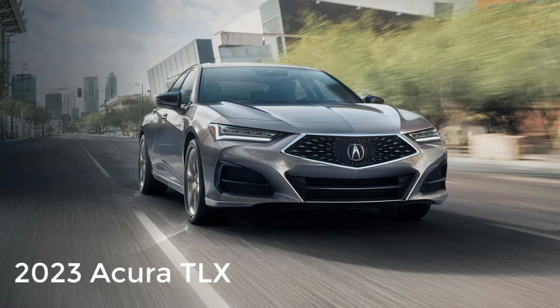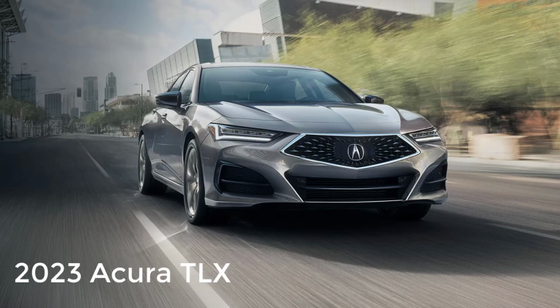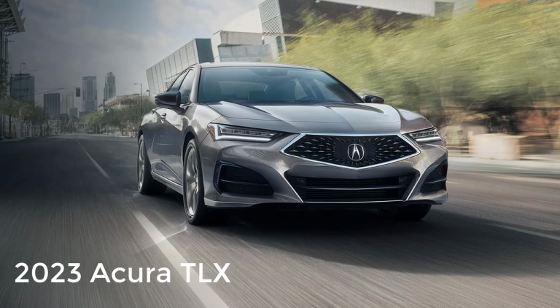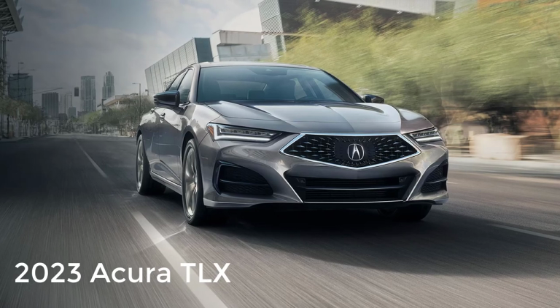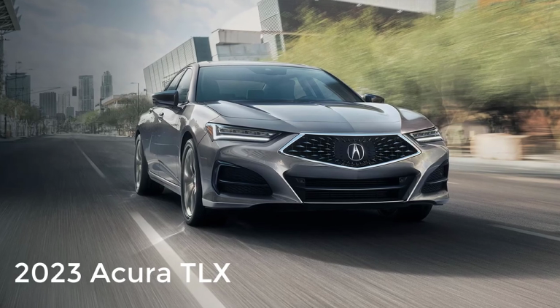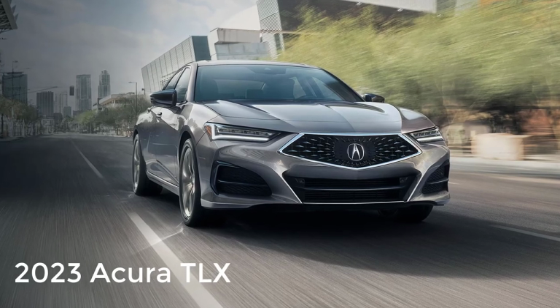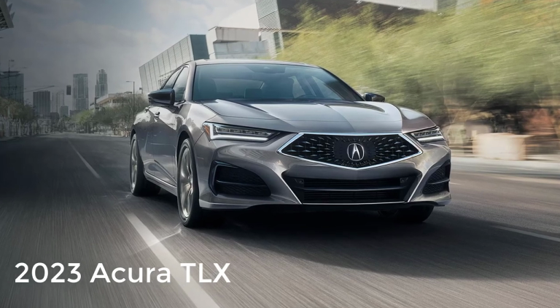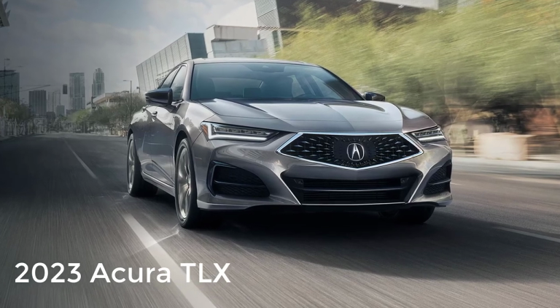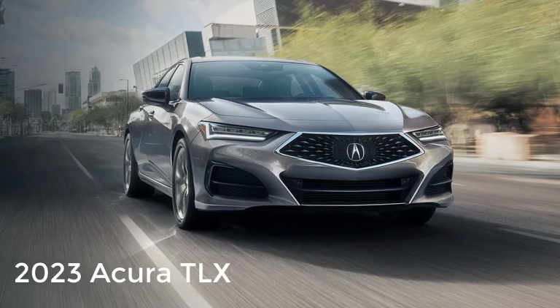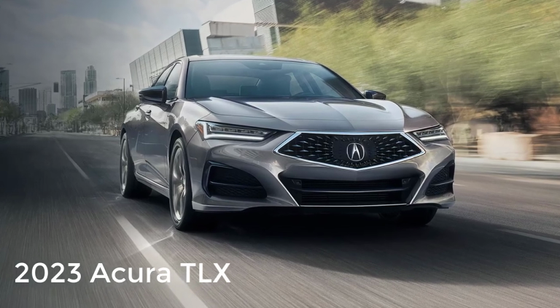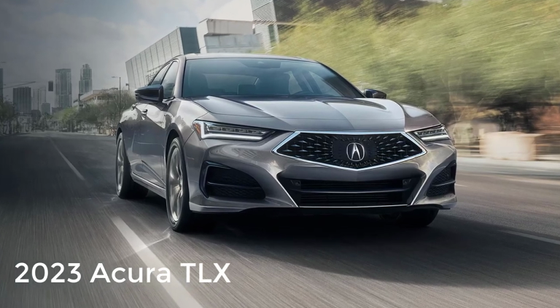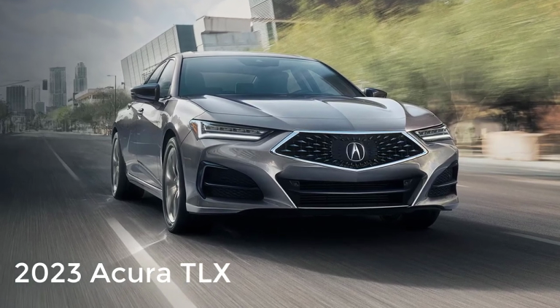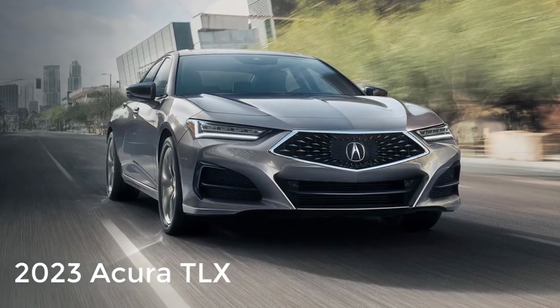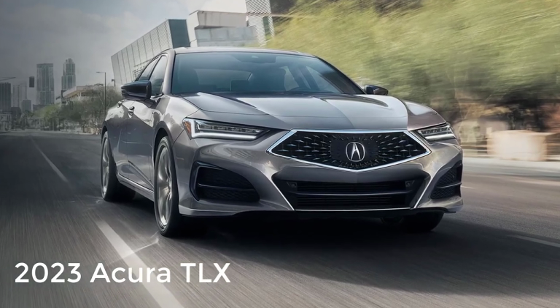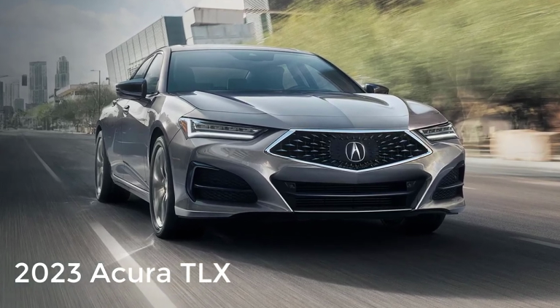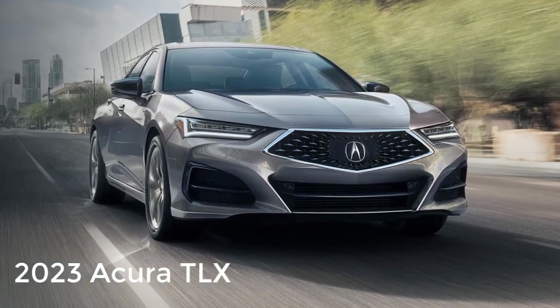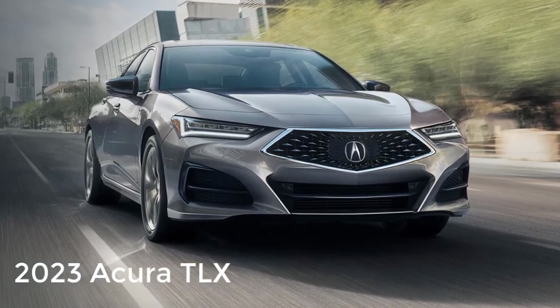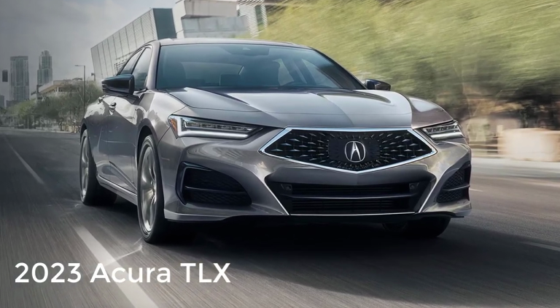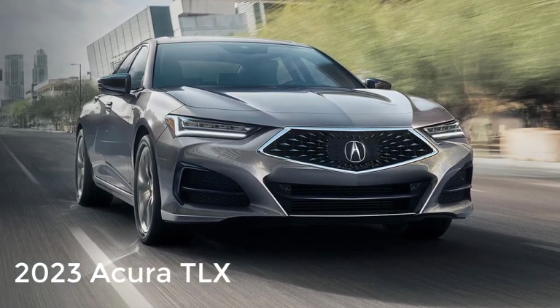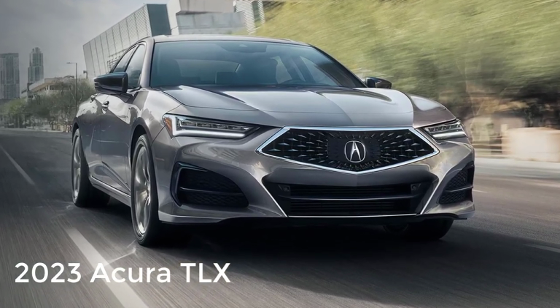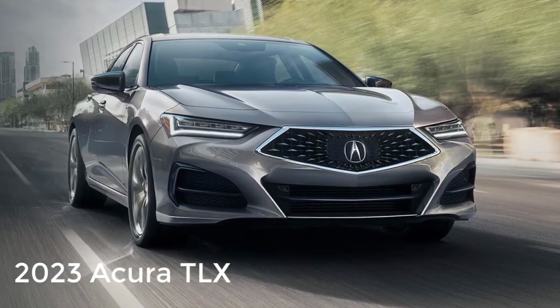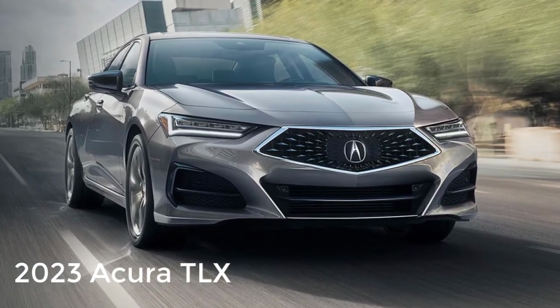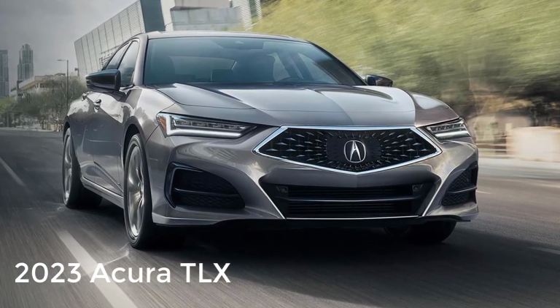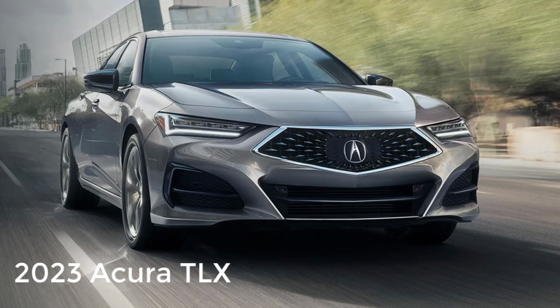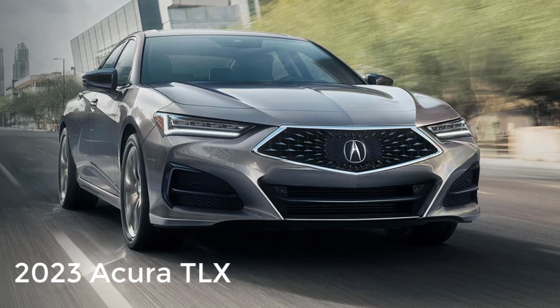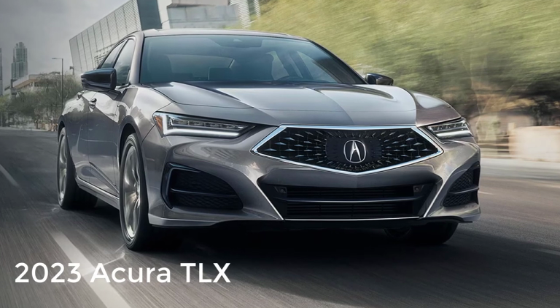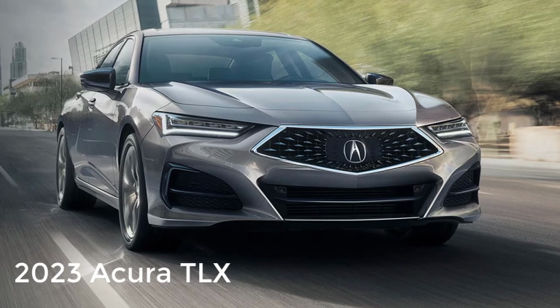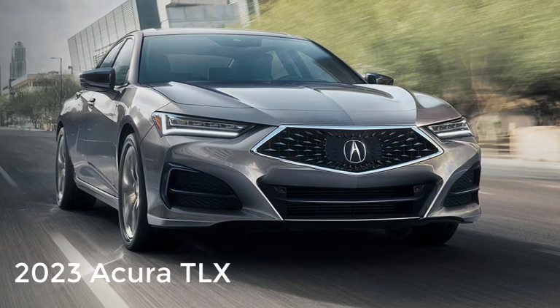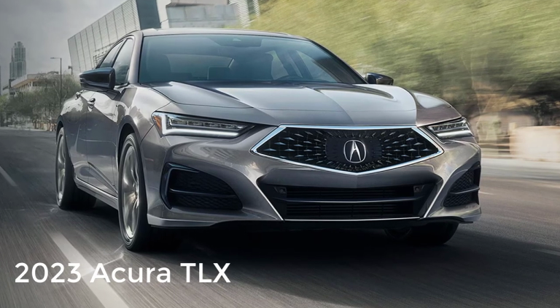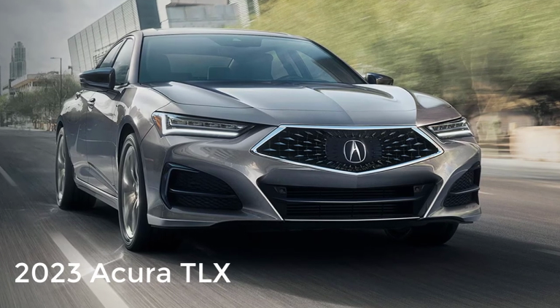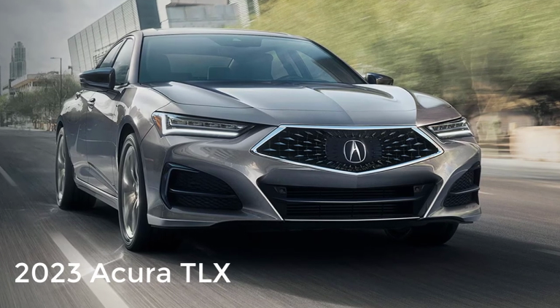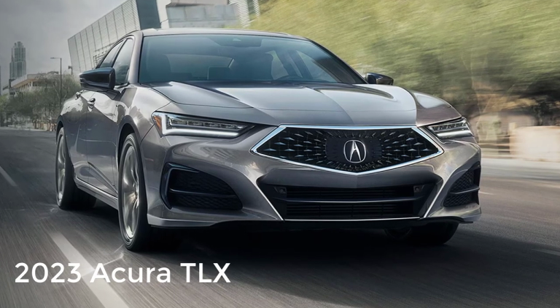Welcome and thanks for joining me. On this episode of Build Your Own, the 2023 Acura TLX trim levels and standard features are explained.